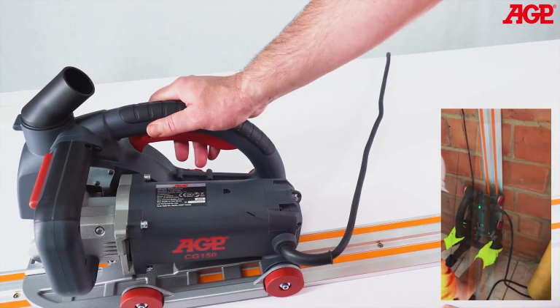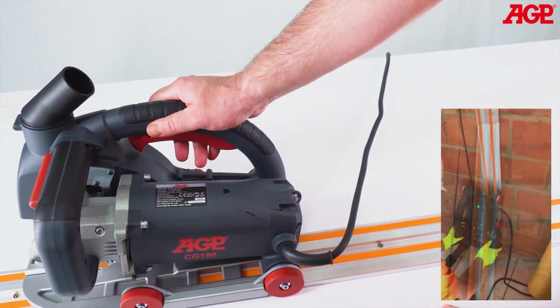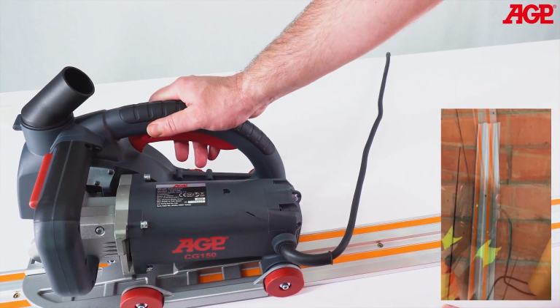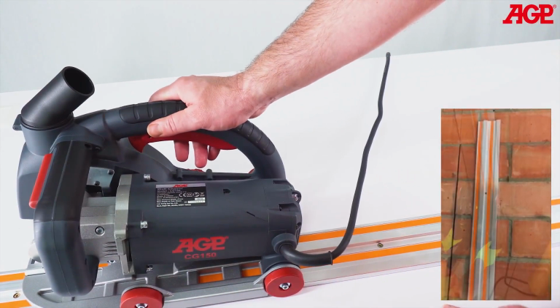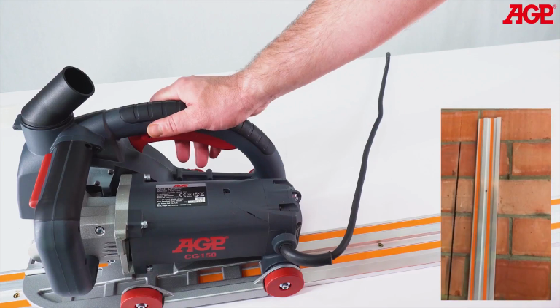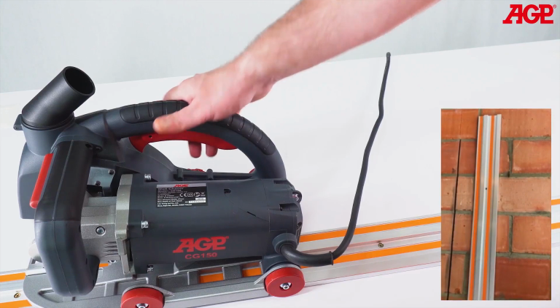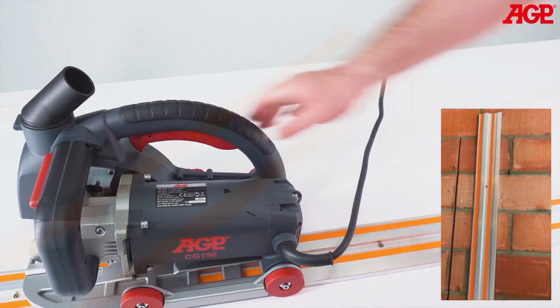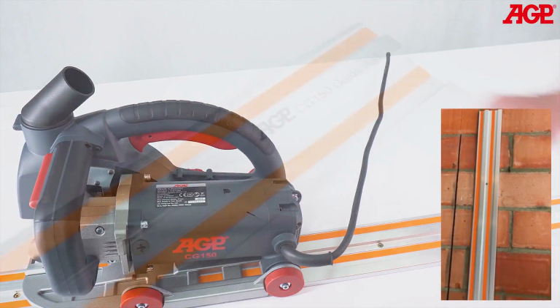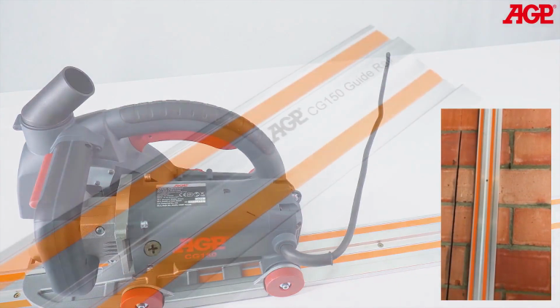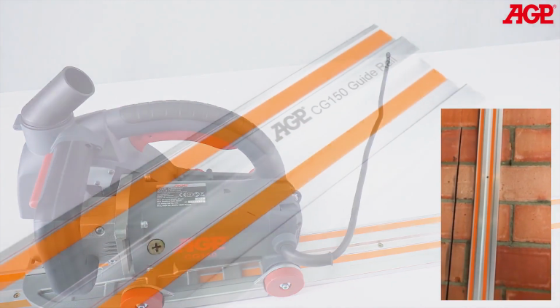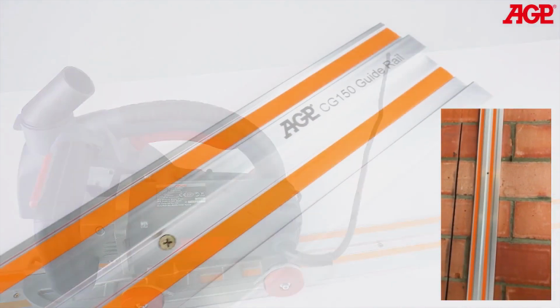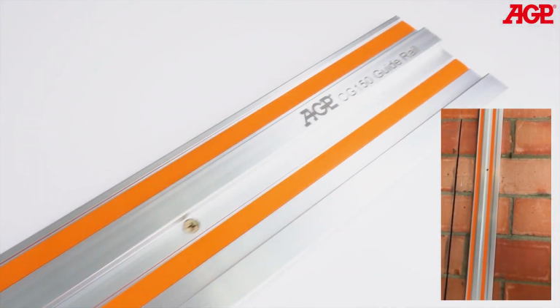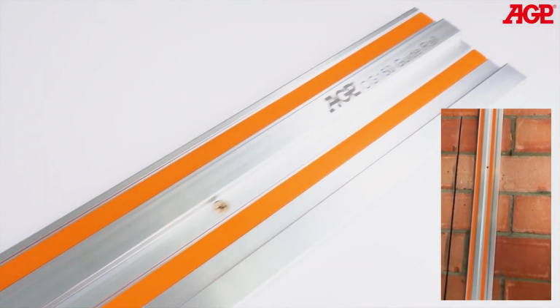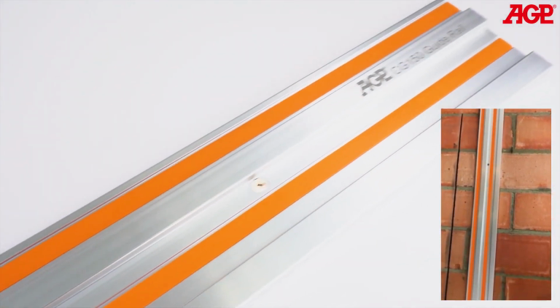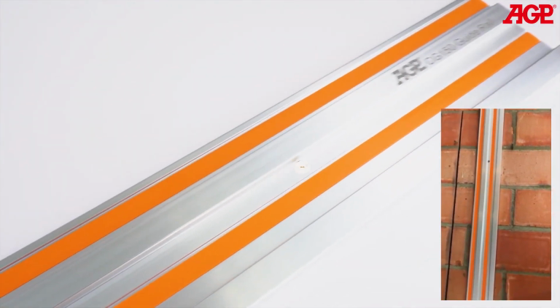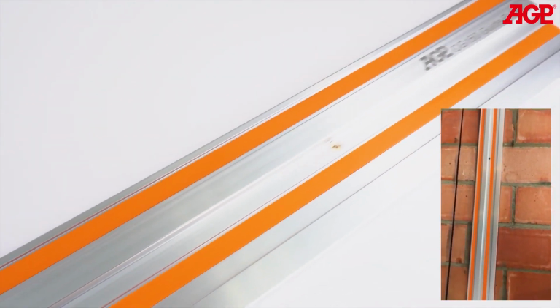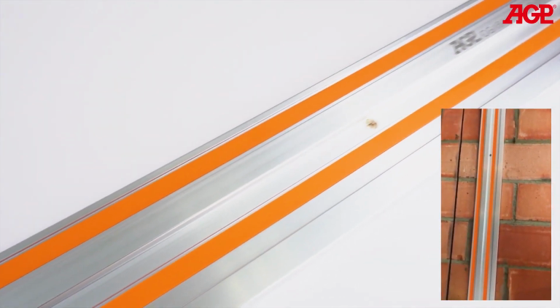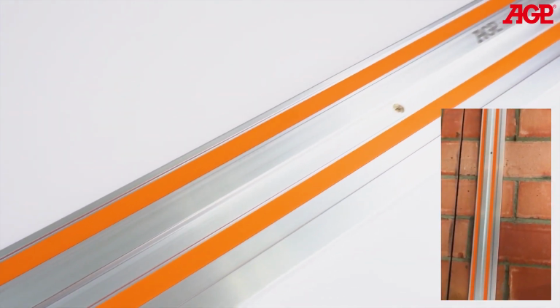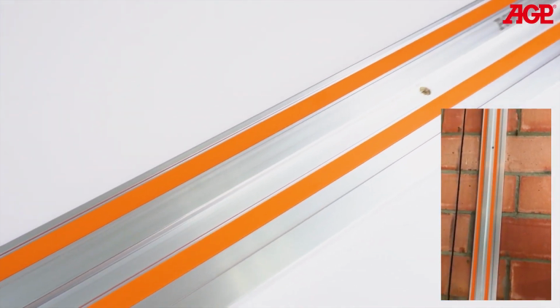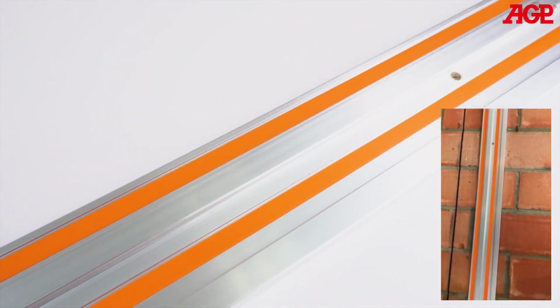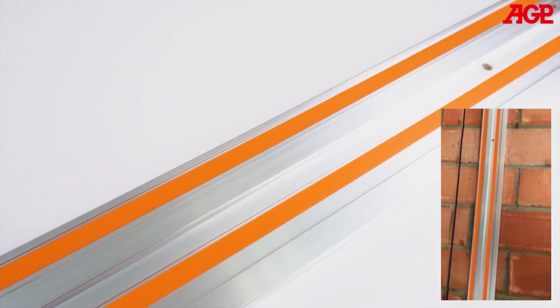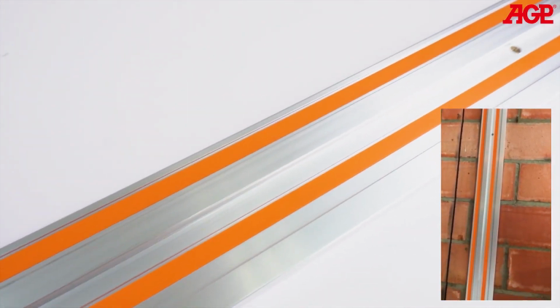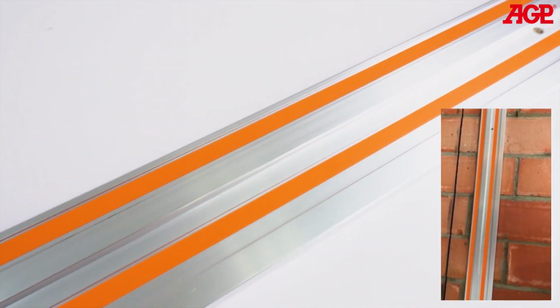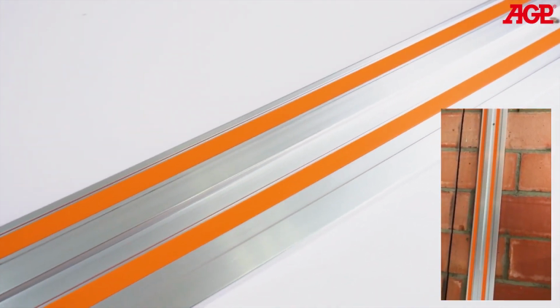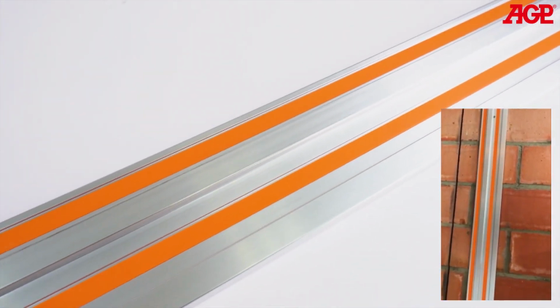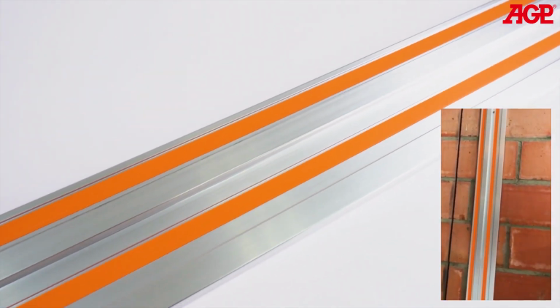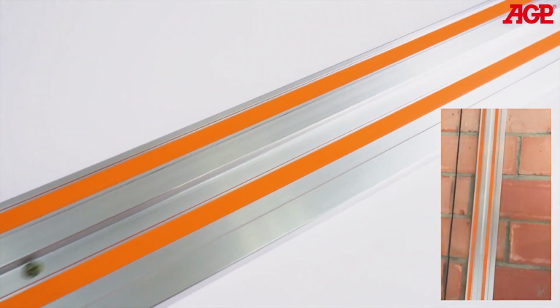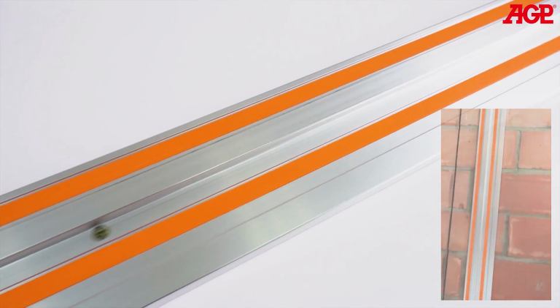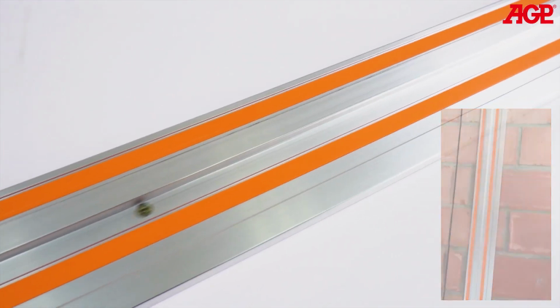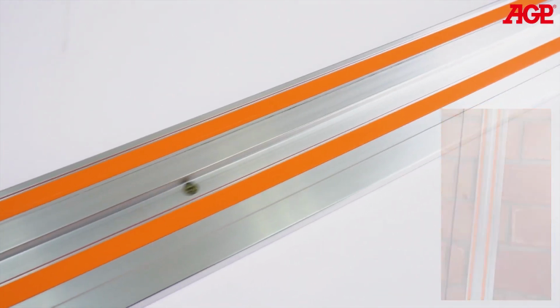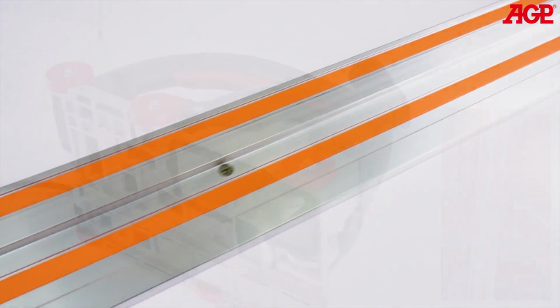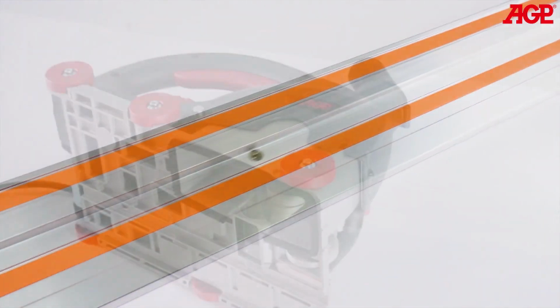For maximum precision, the guide rail can be screwed to the wall. Only use the recommended type countersunk screws as supplied with the guide rail.